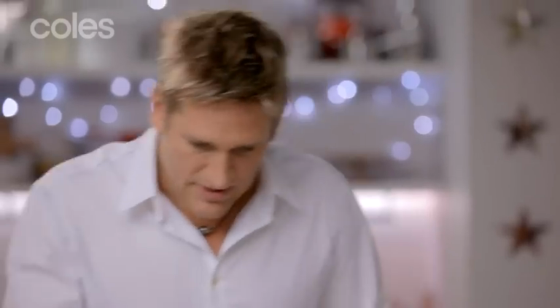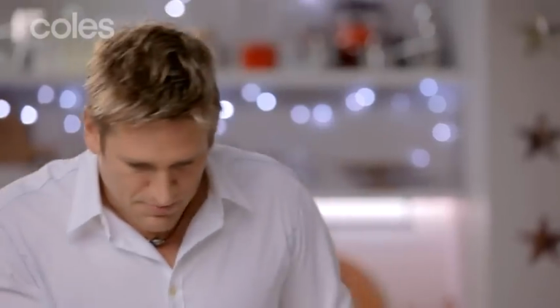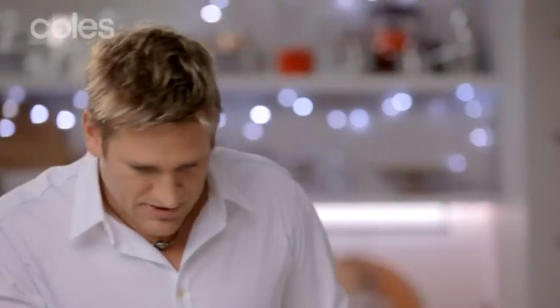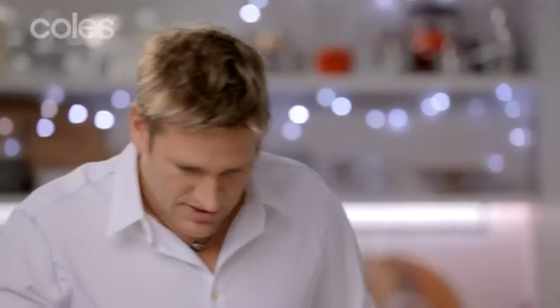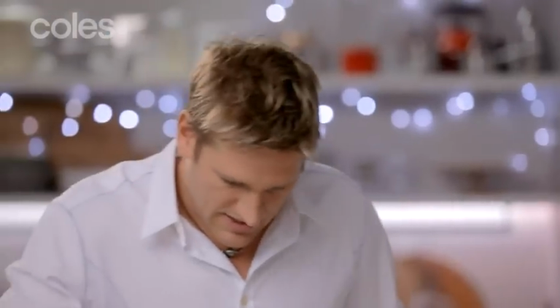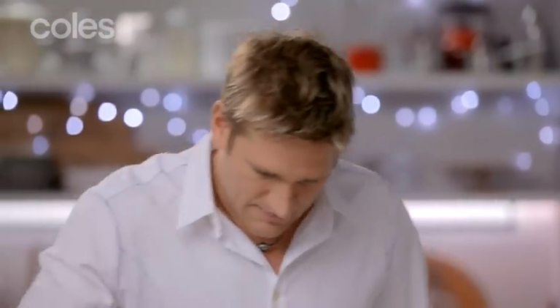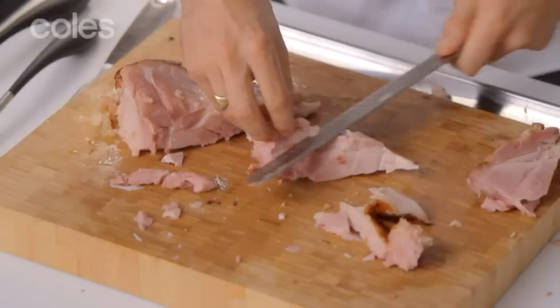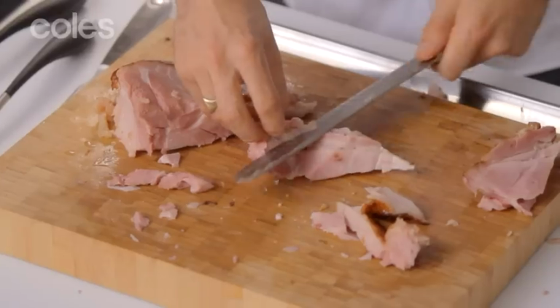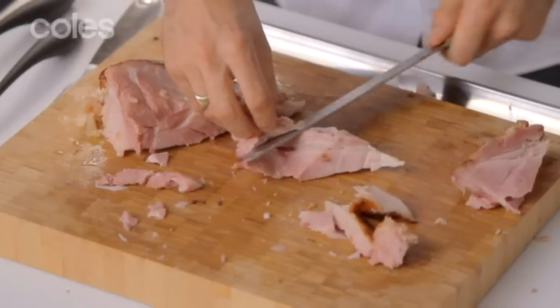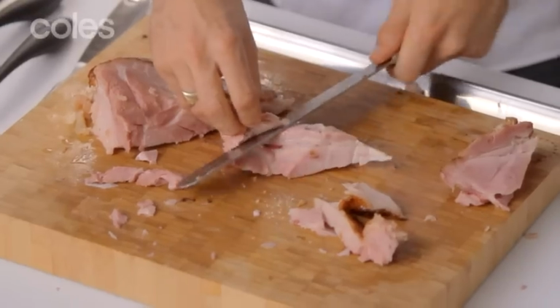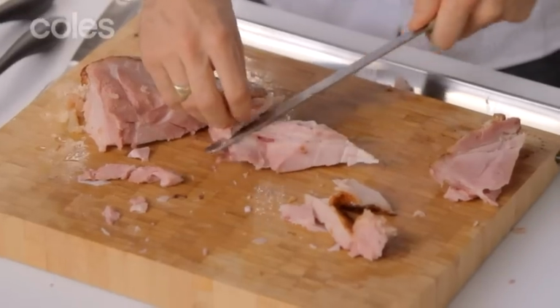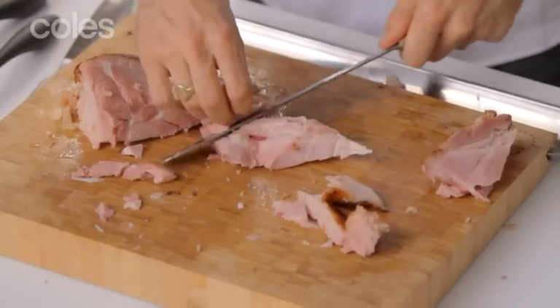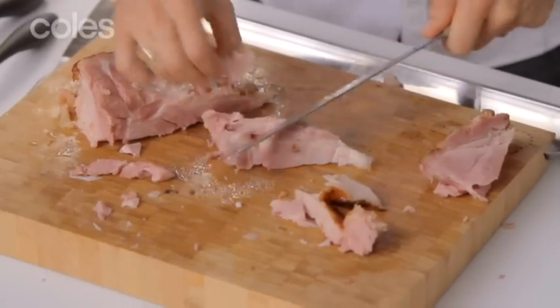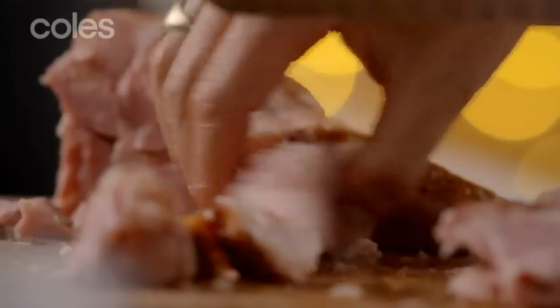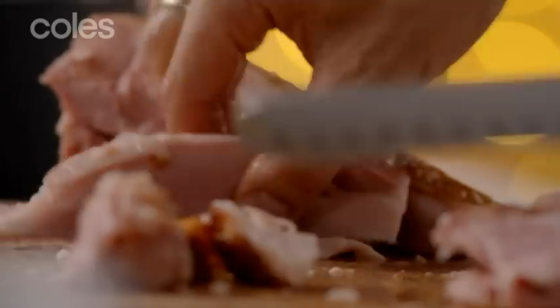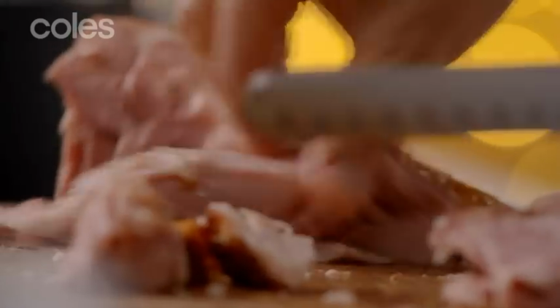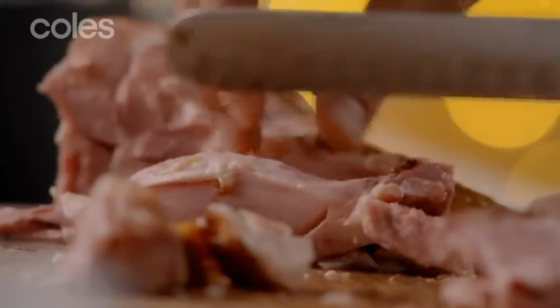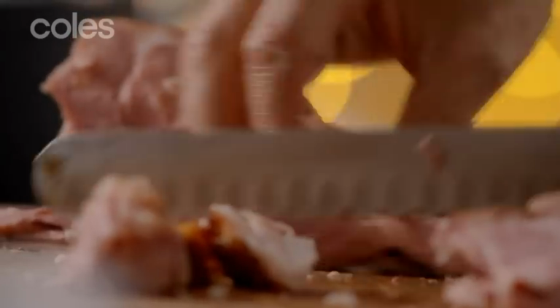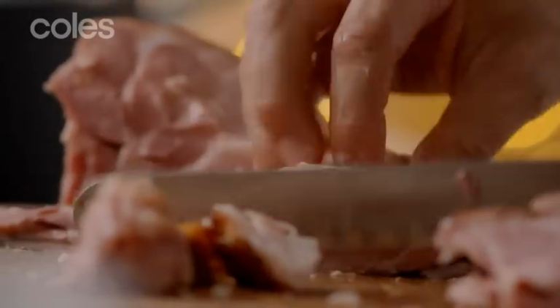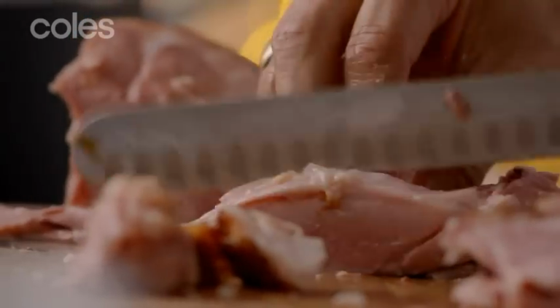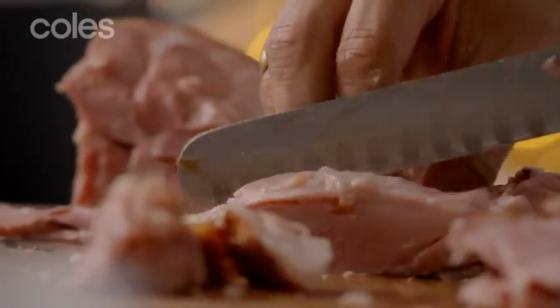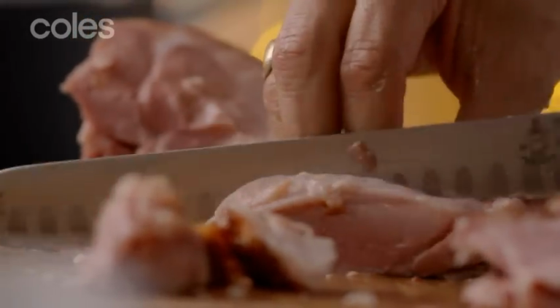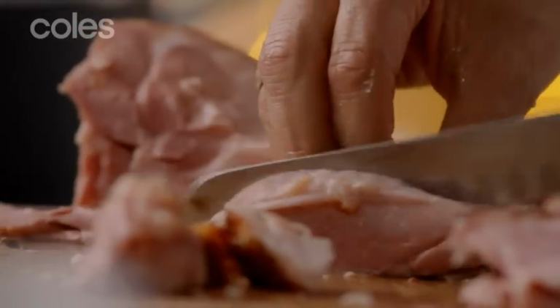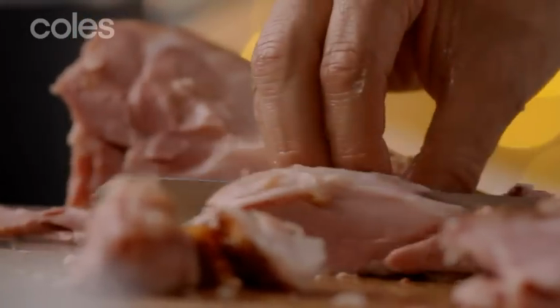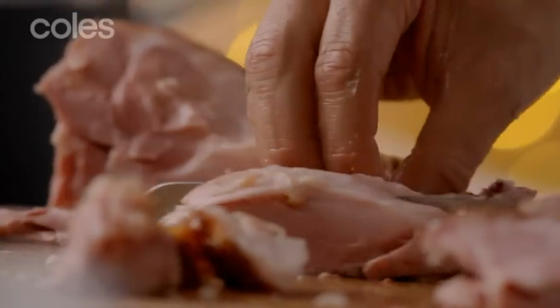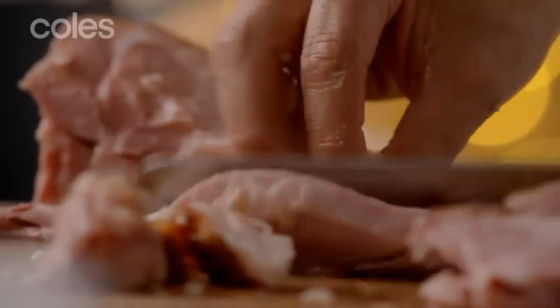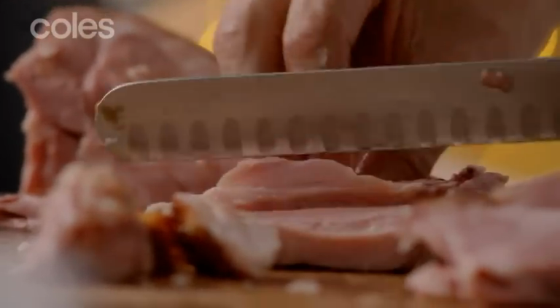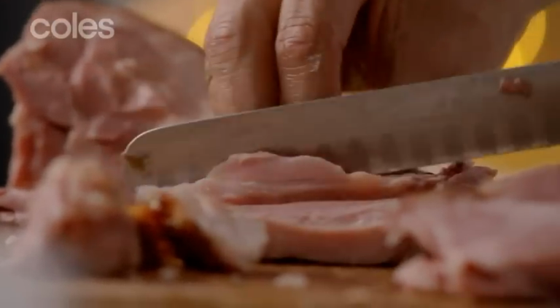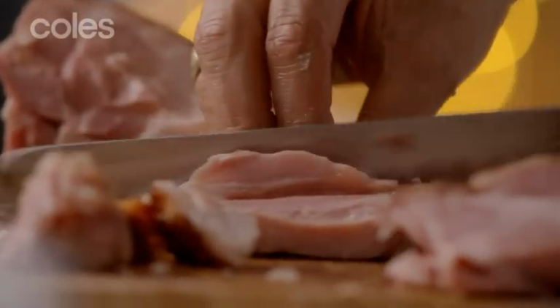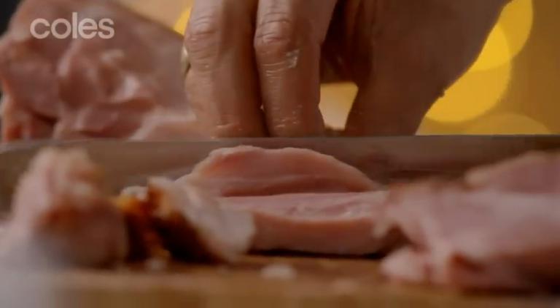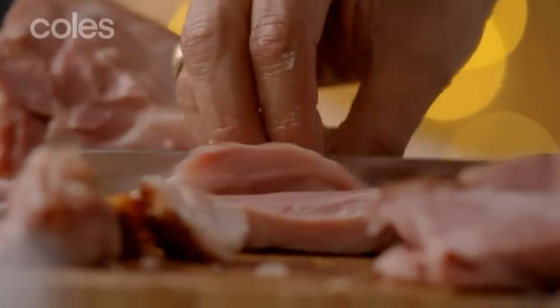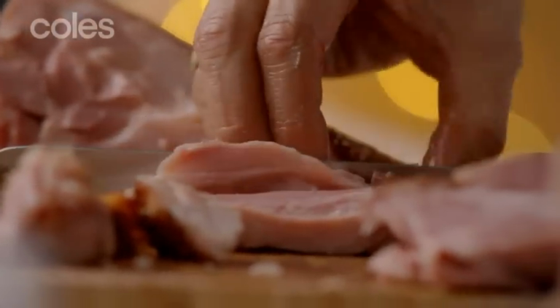Now with these pieces here, you can go through and just sort of cut away any of the excess fat and then go and dice this up.